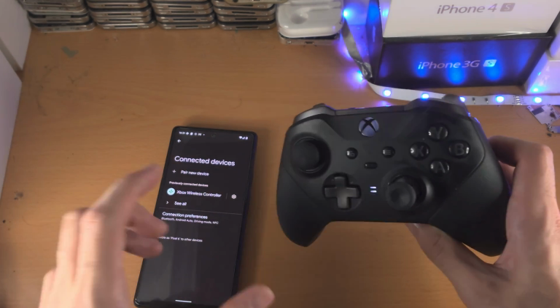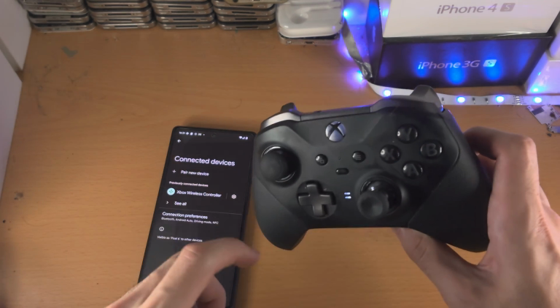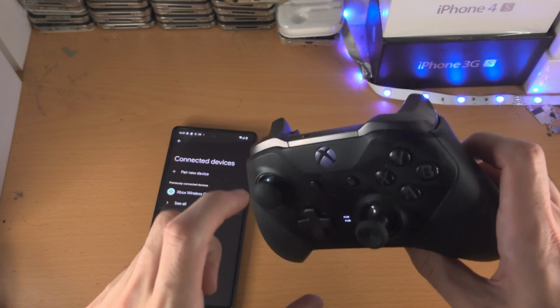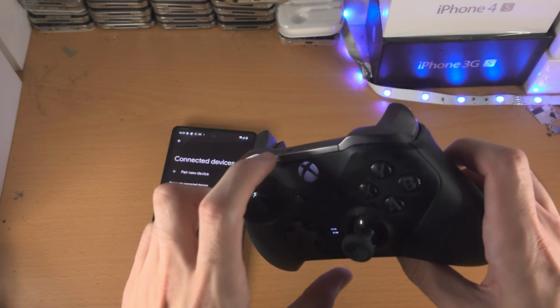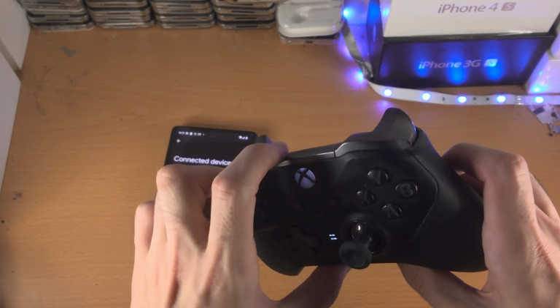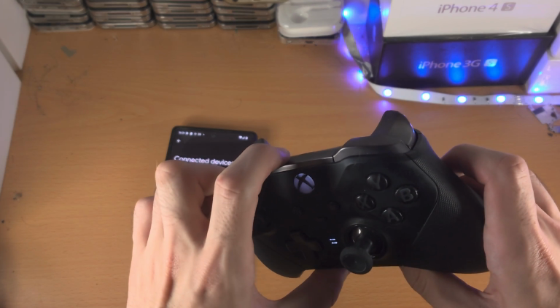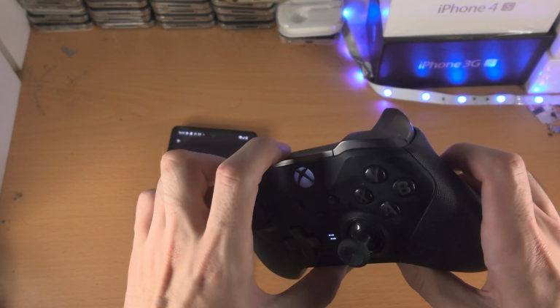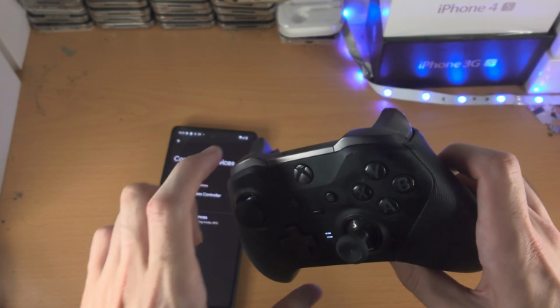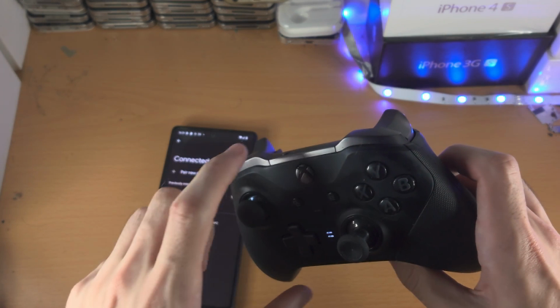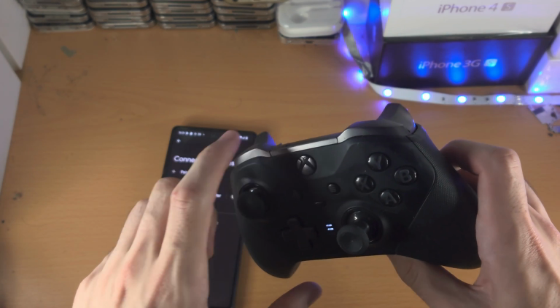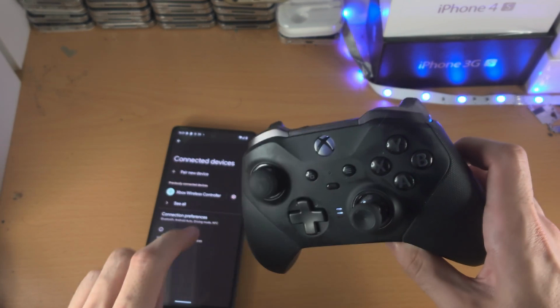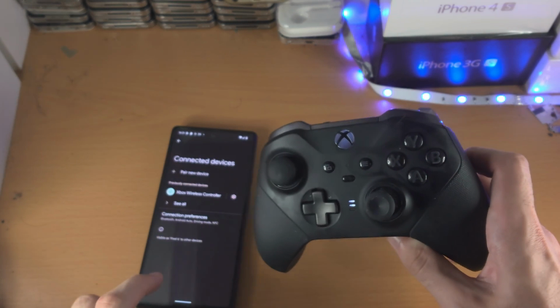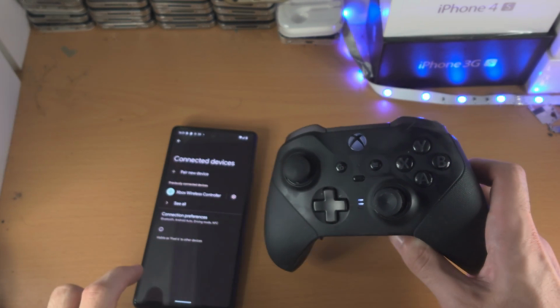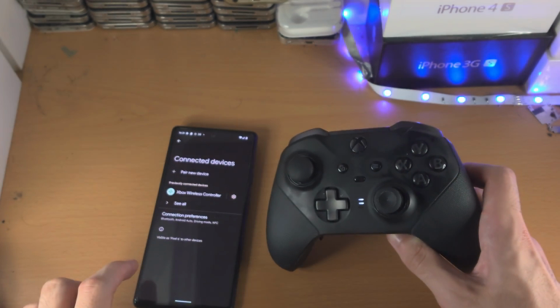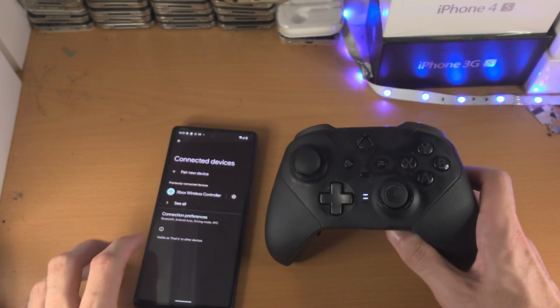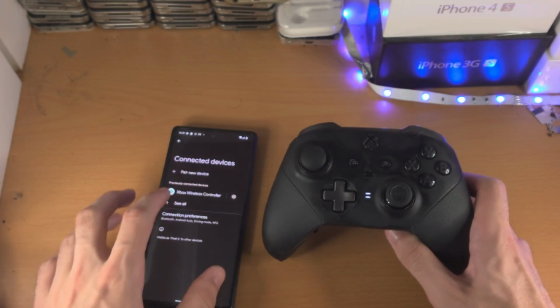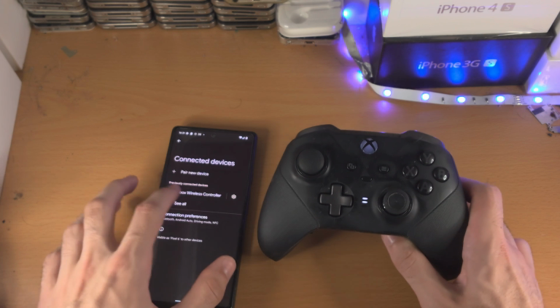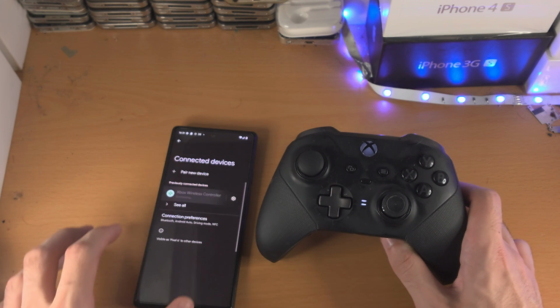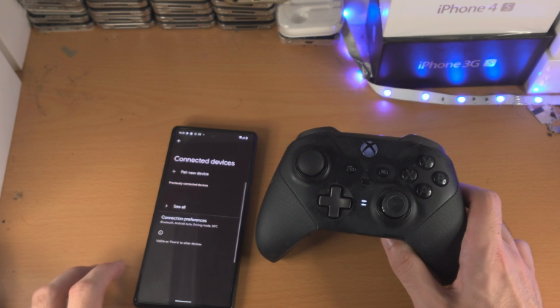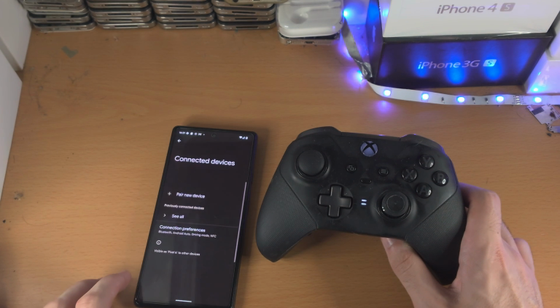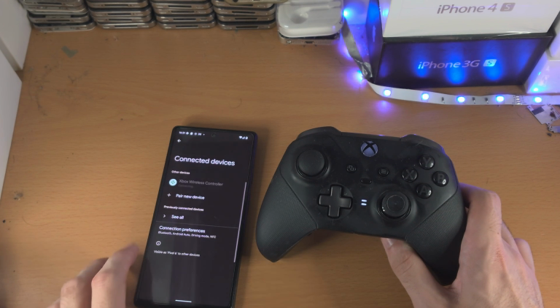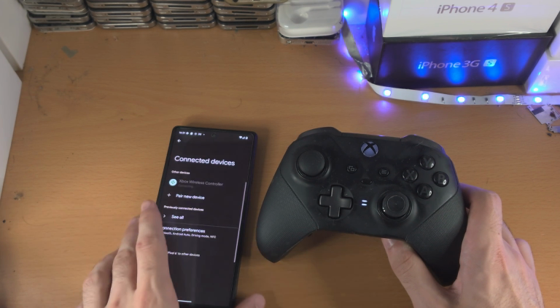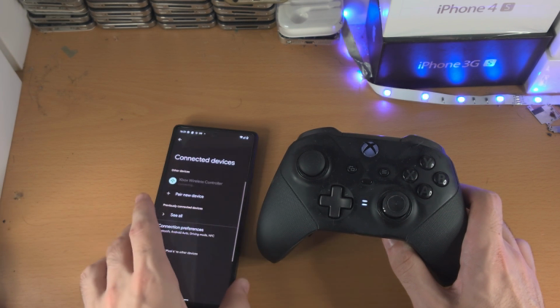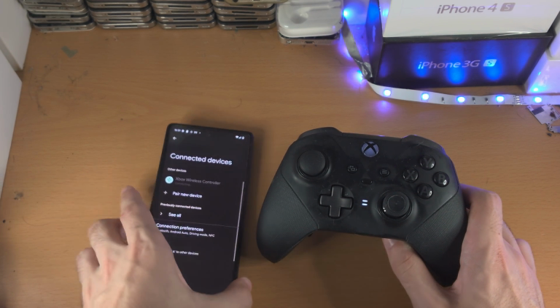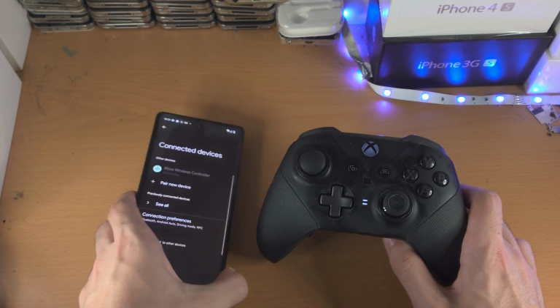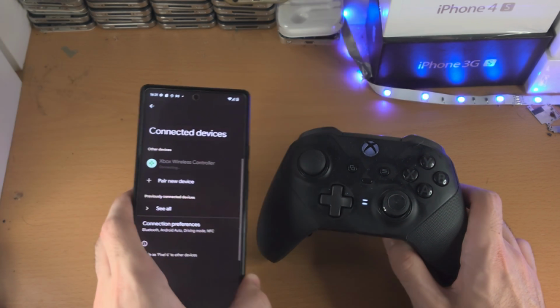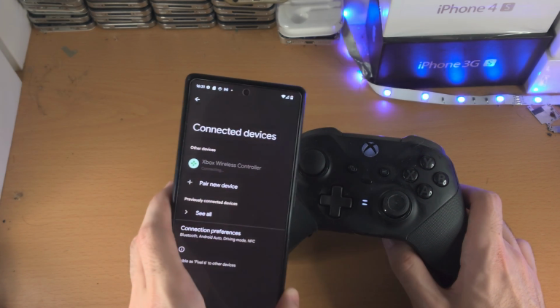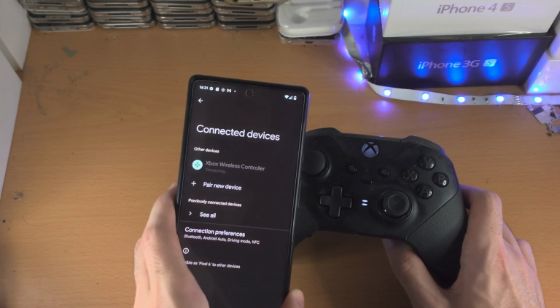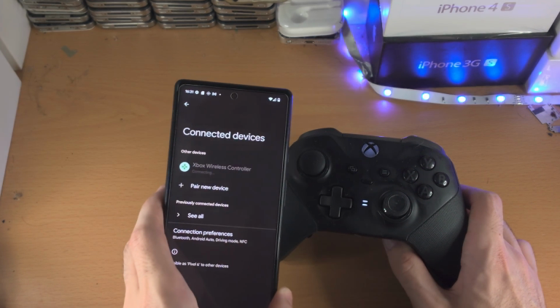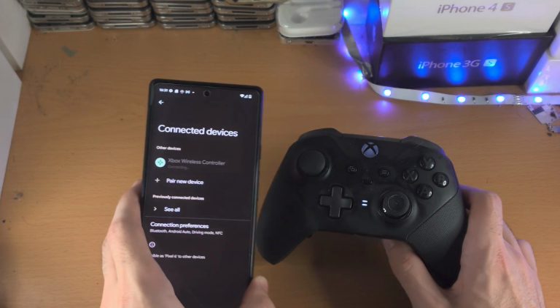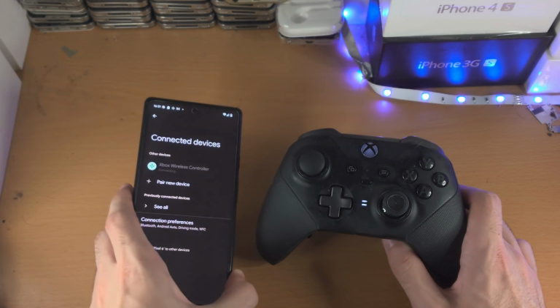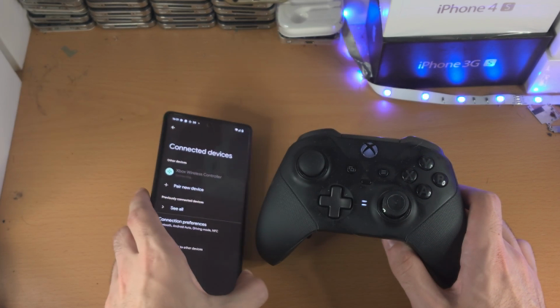When you want to connect back to the phone, you double-click the Share icon again and you just need to re-pair back to the phone.